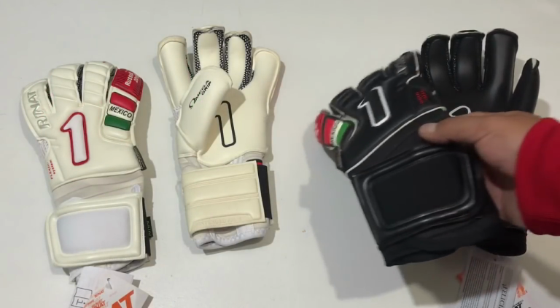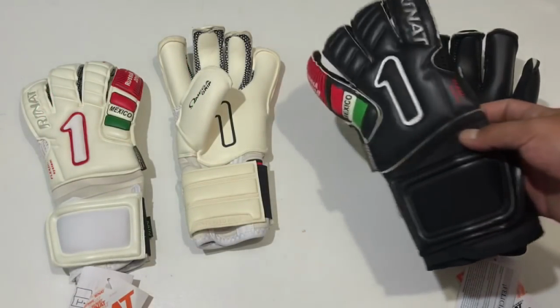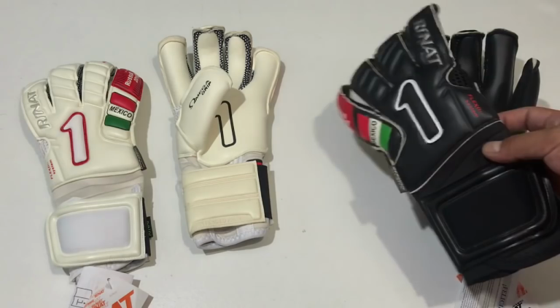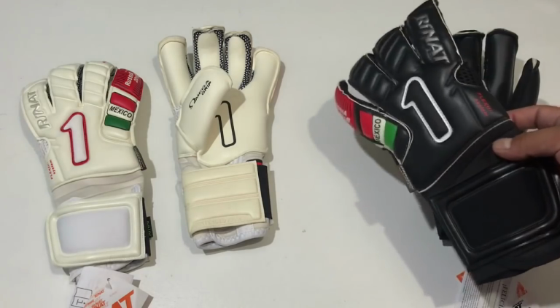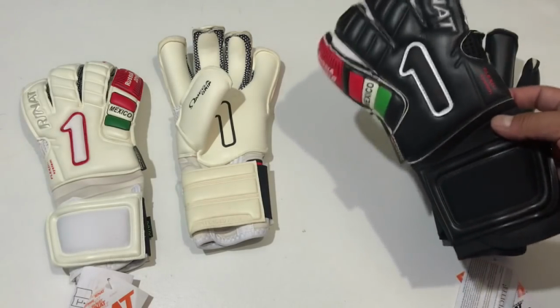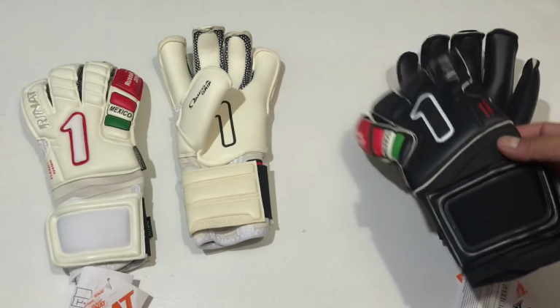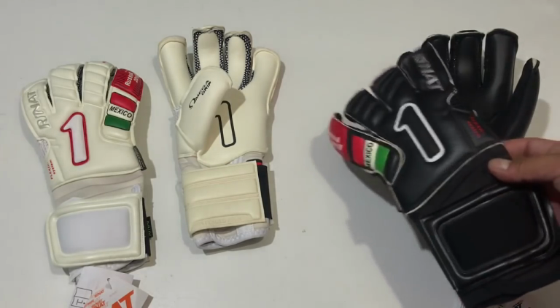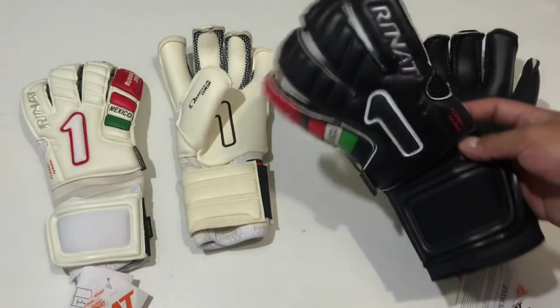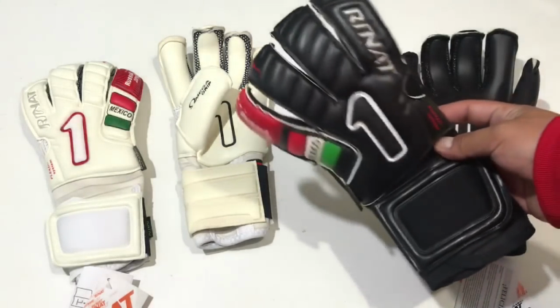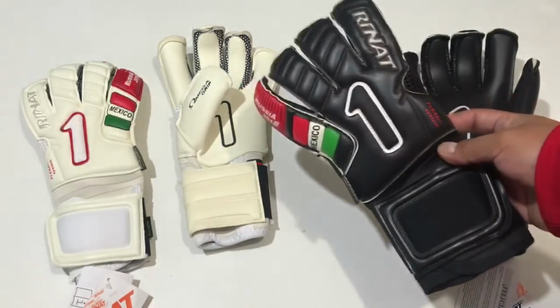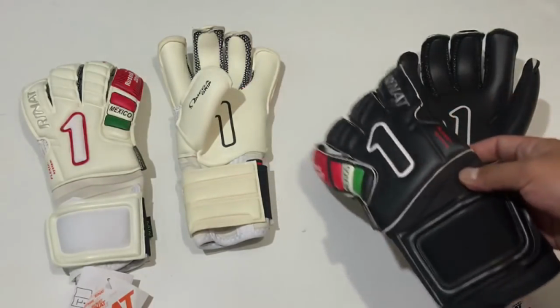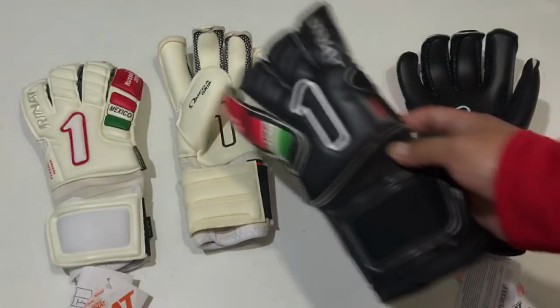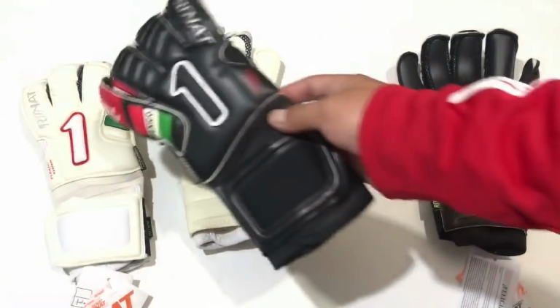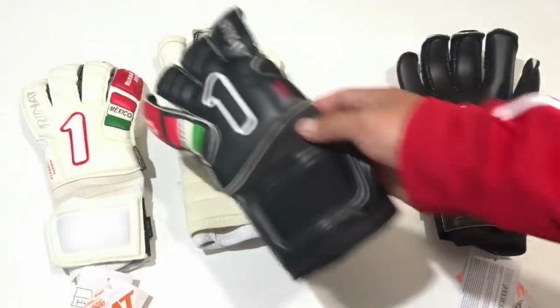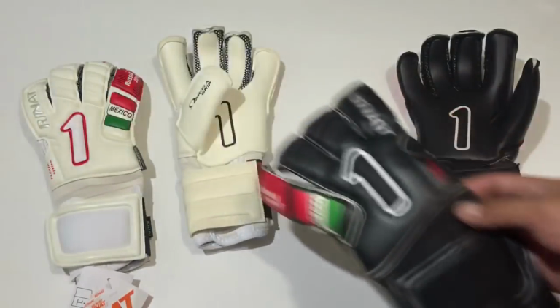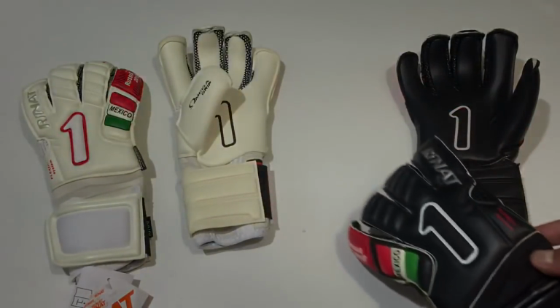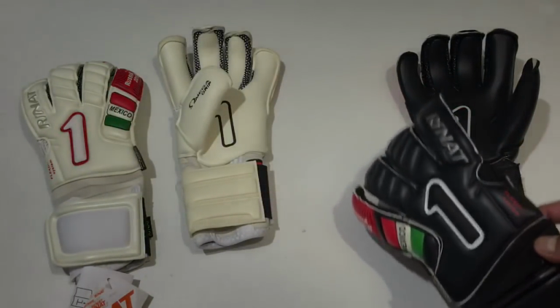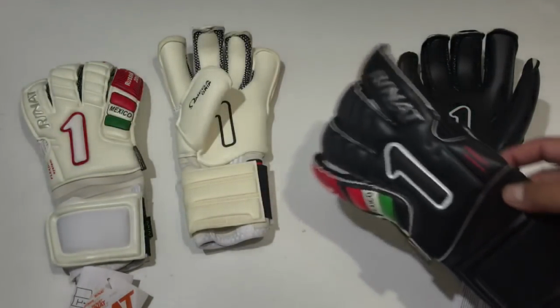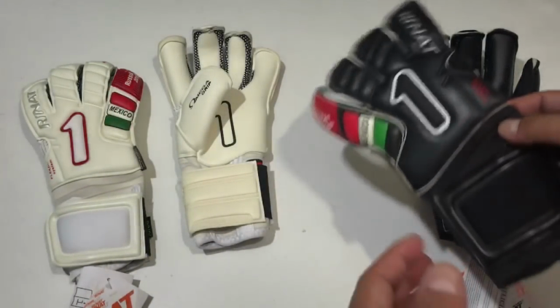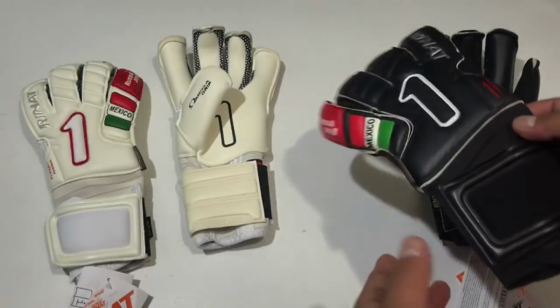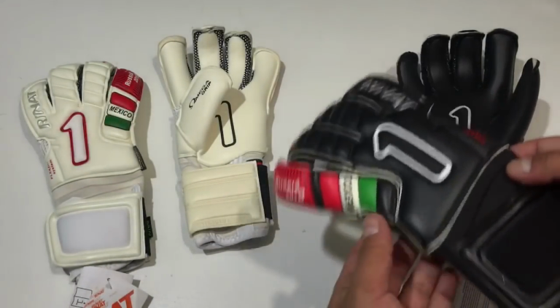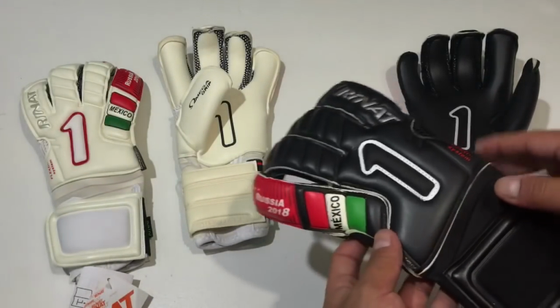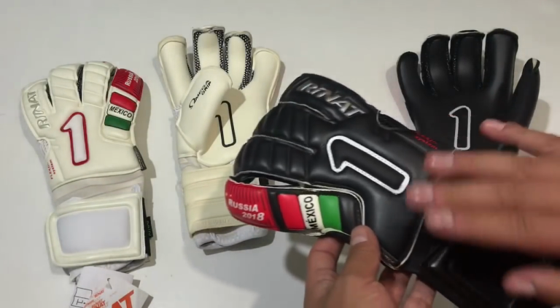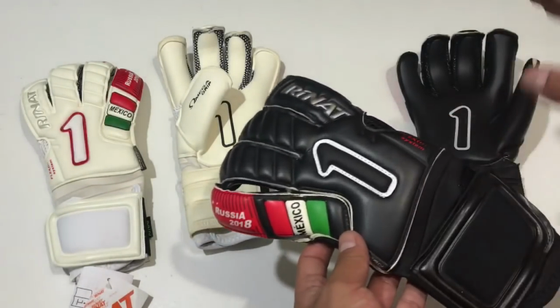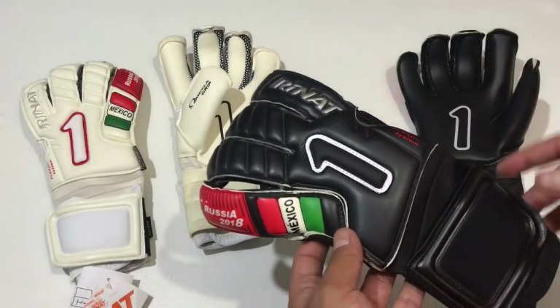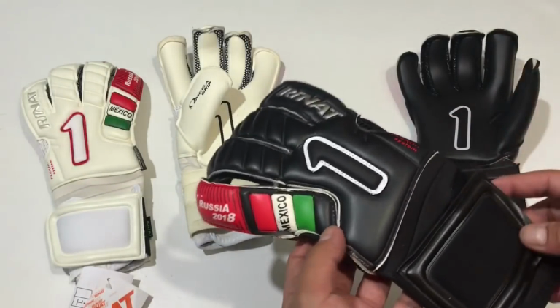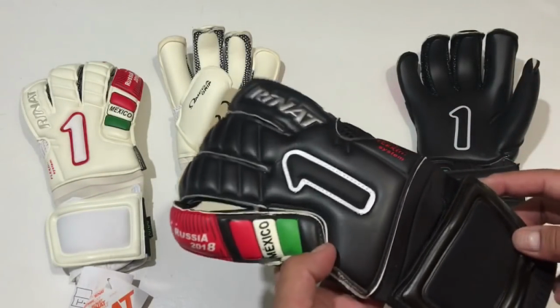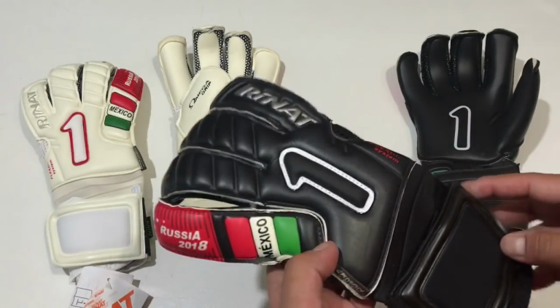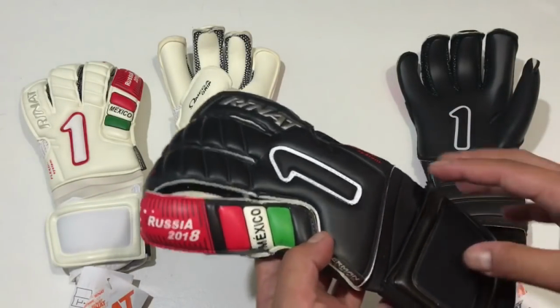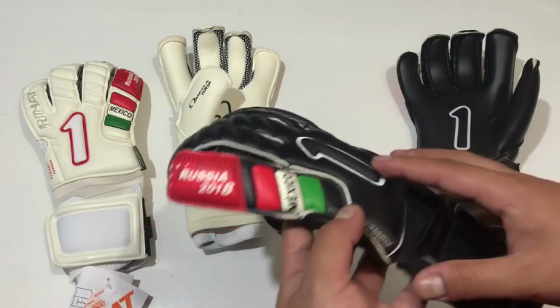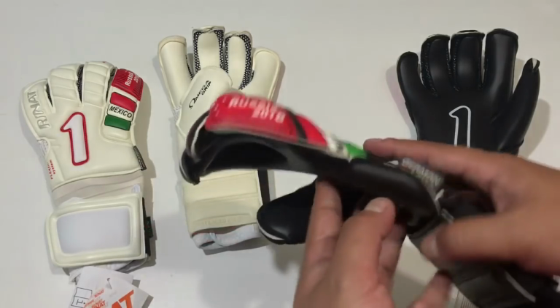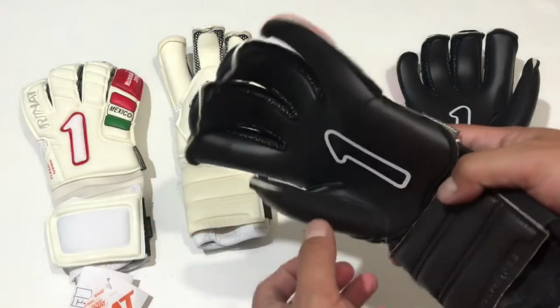Vamos a comenzar revisando el modelo PRO, lo tenemos disponible en dos colores, versión en negro y versión en color blanco, en ambos casos es exactamente la misma construcción.